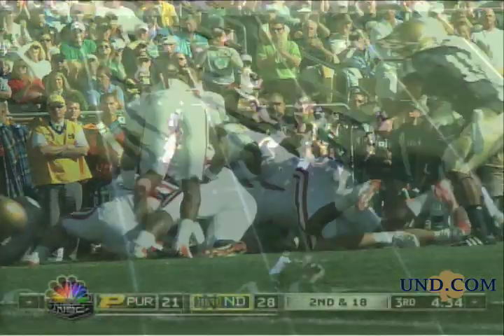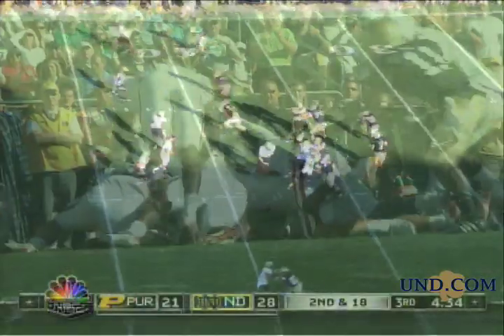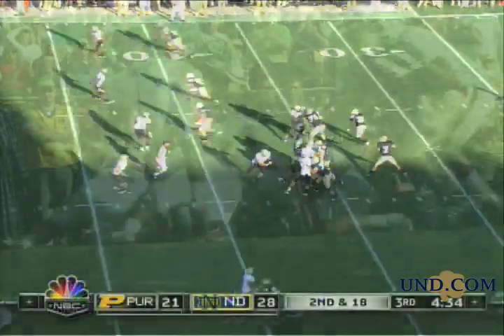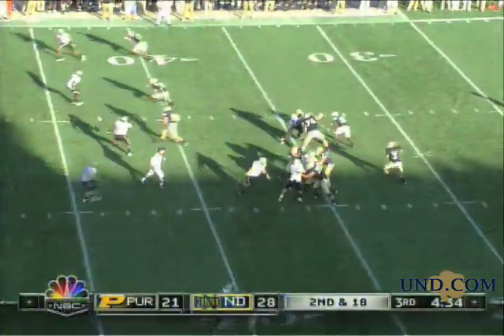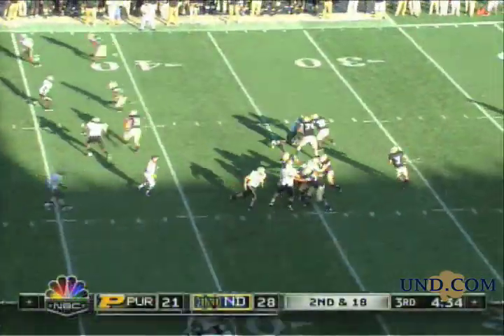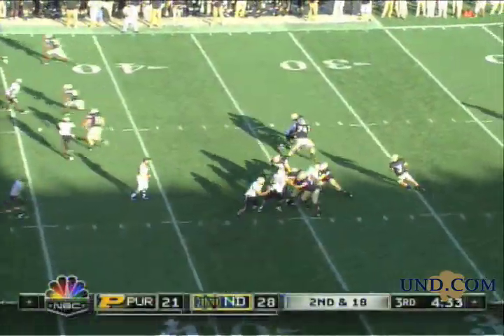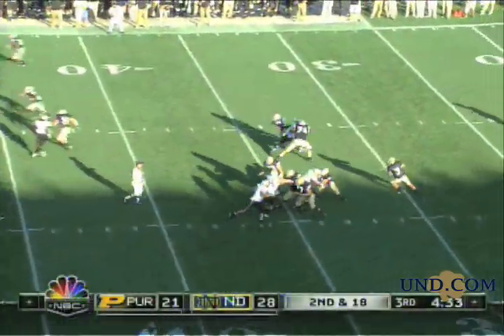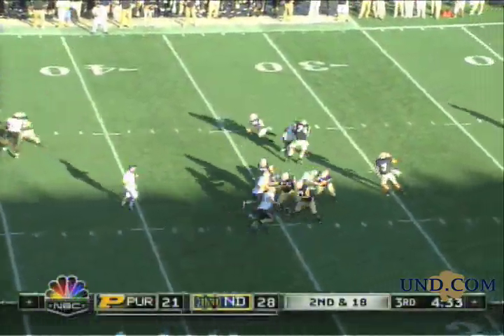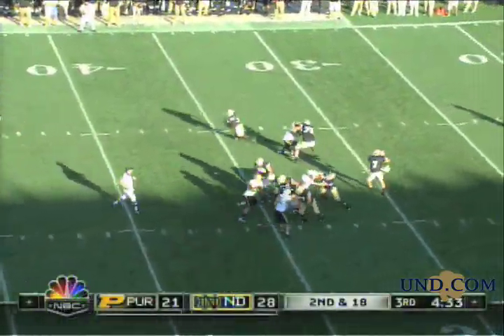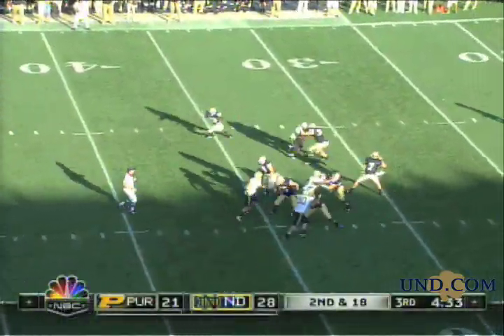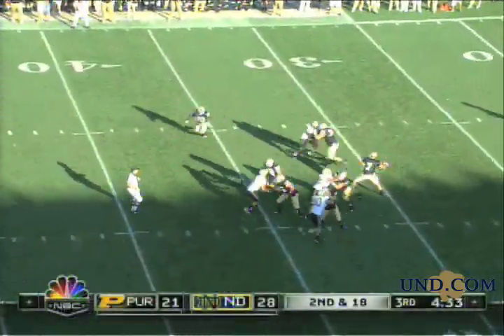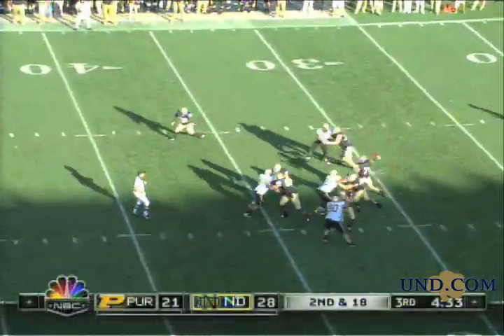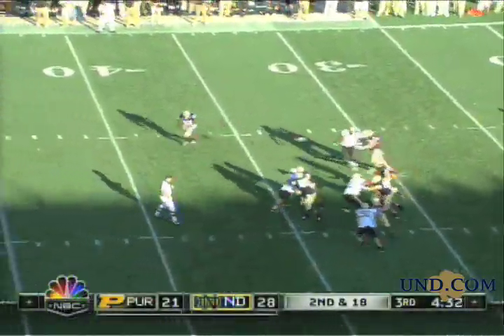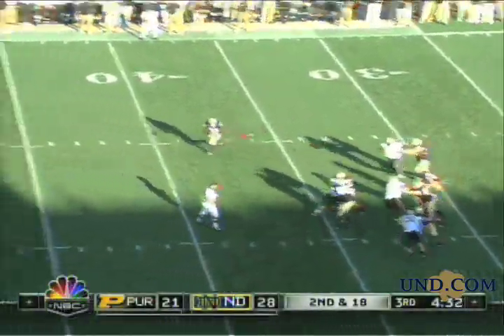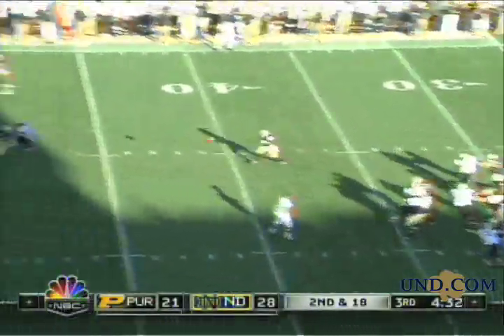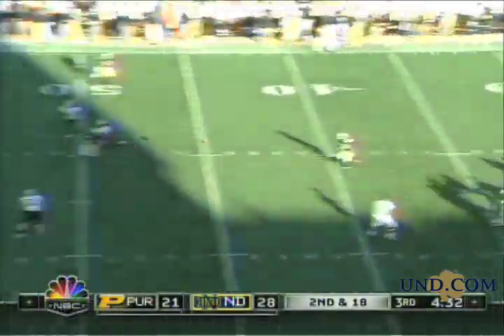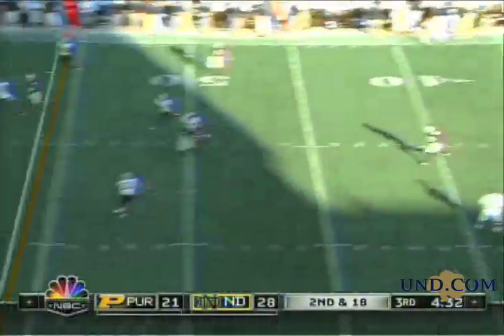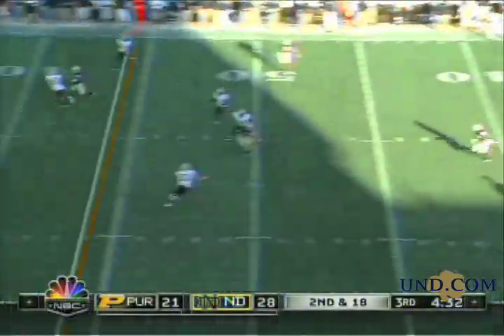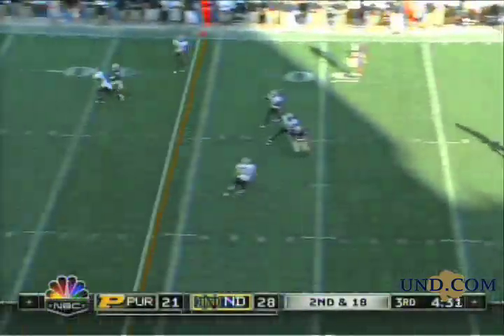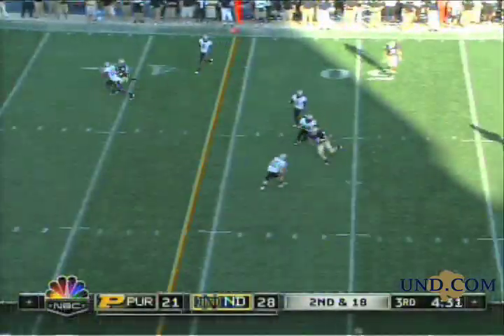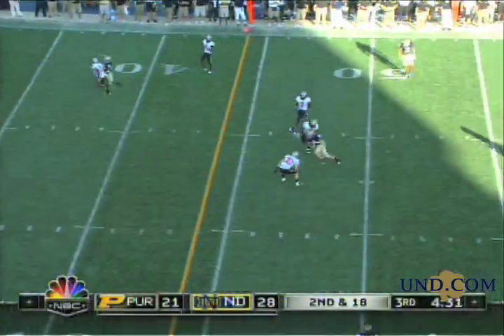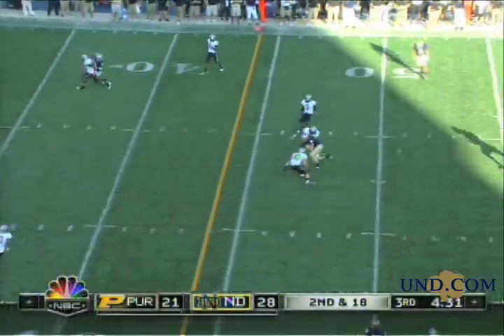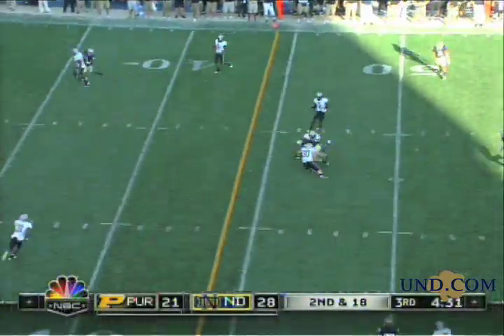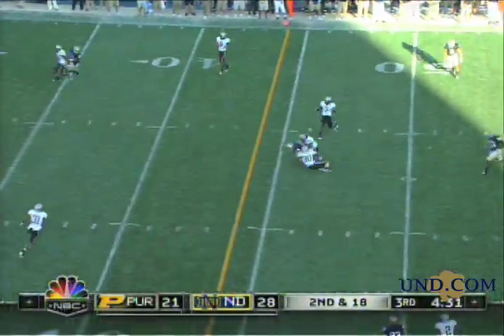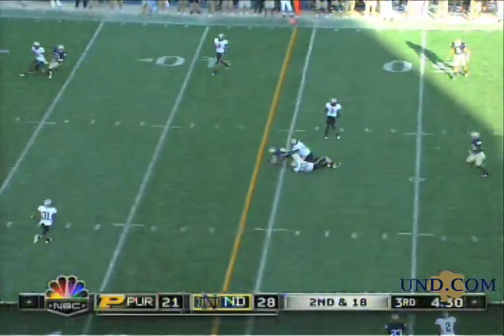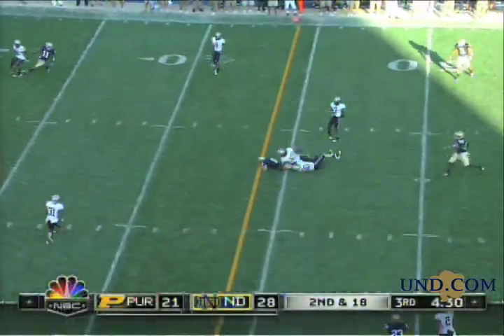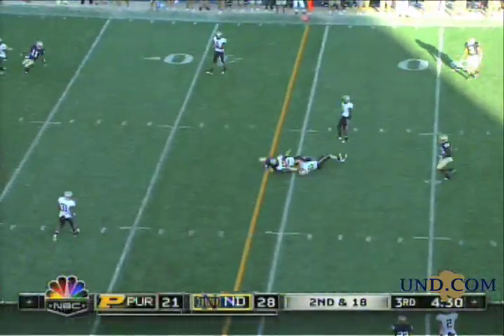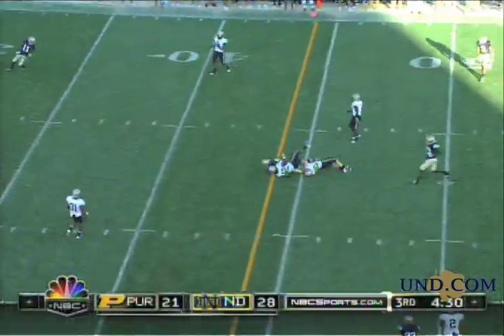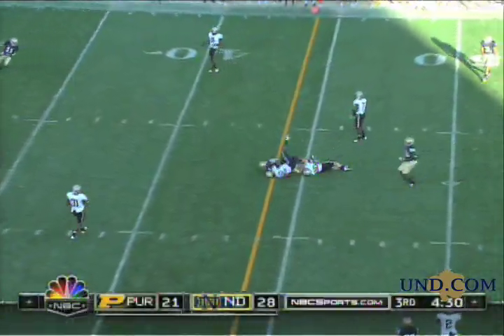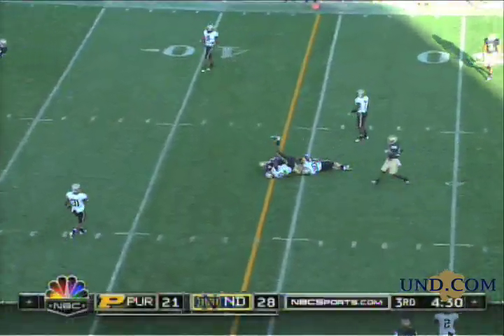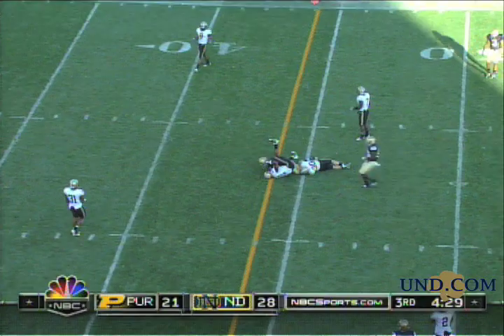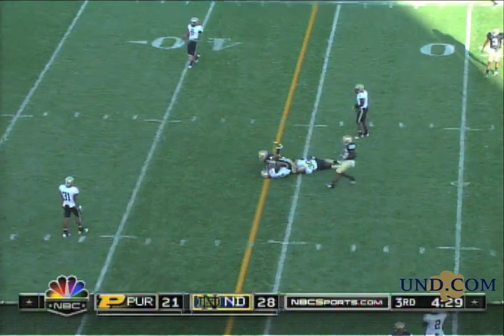Defense, here's Clawson, stands in, fires a fastball on target. This kid is something.